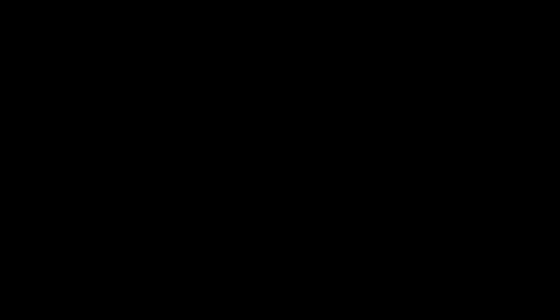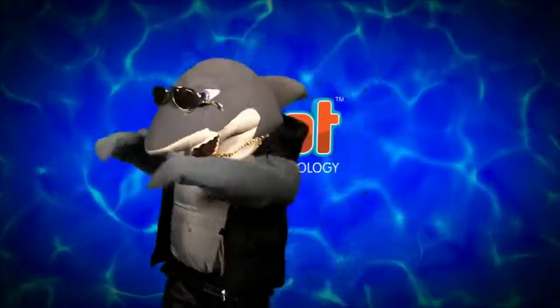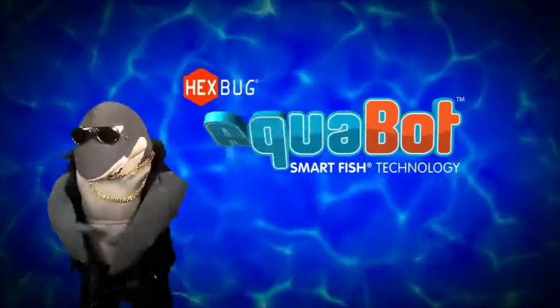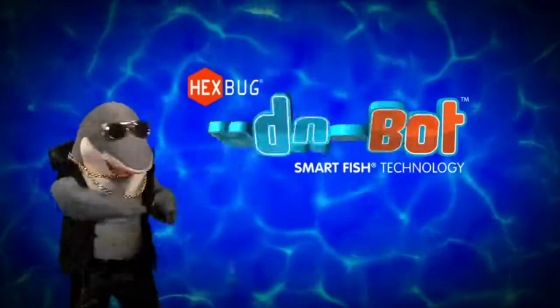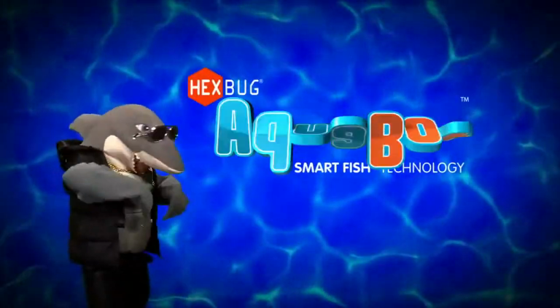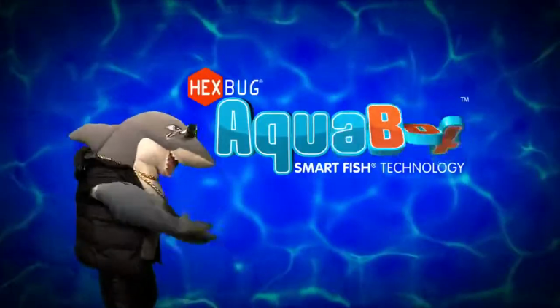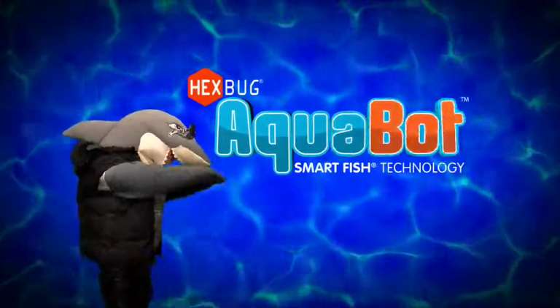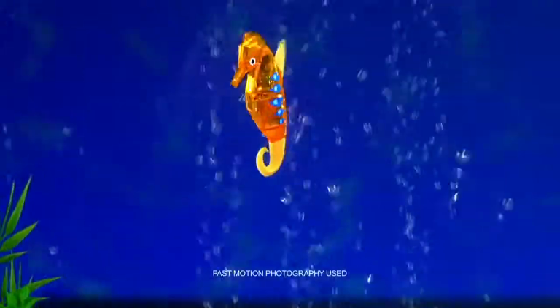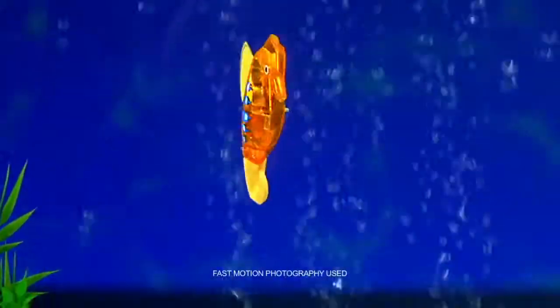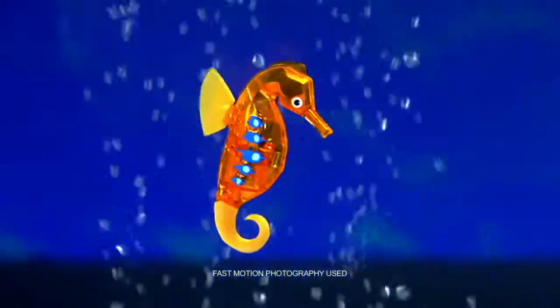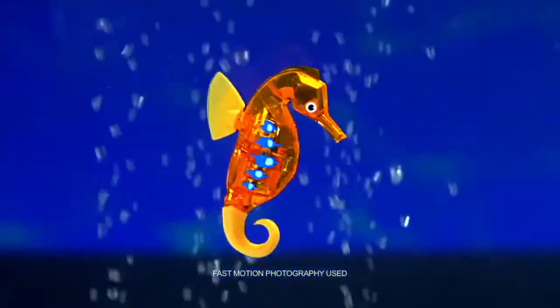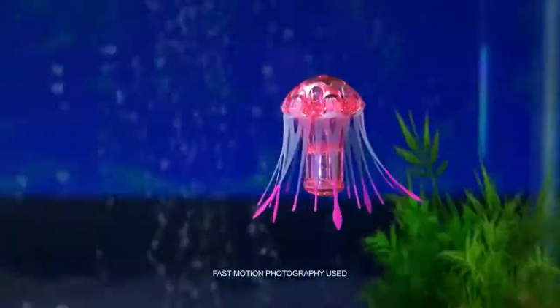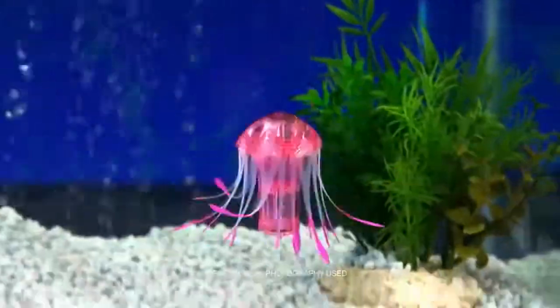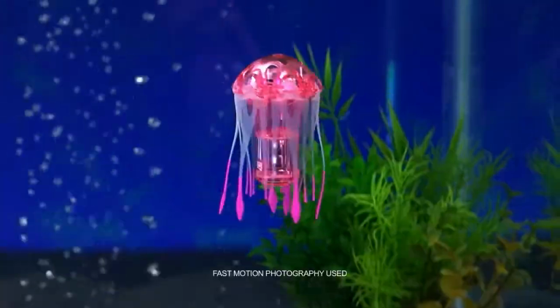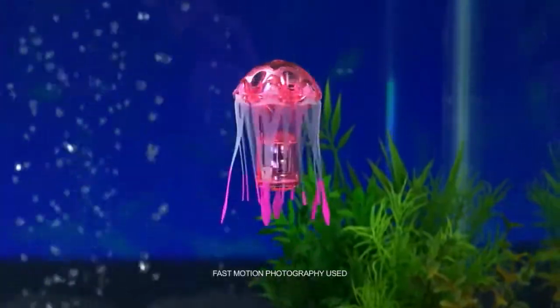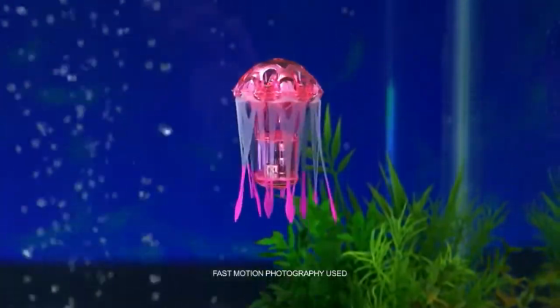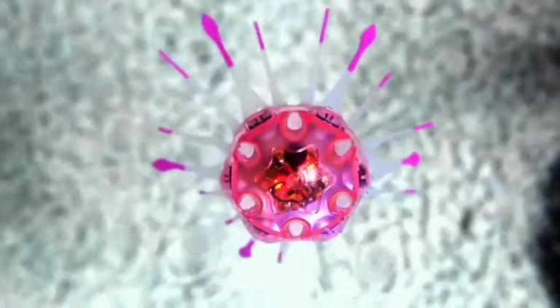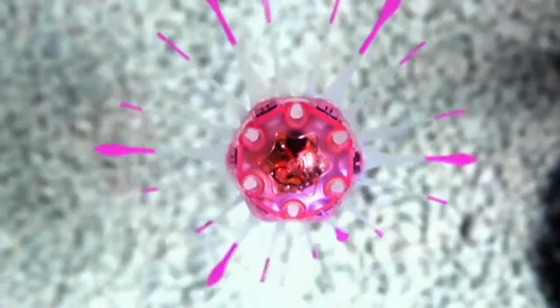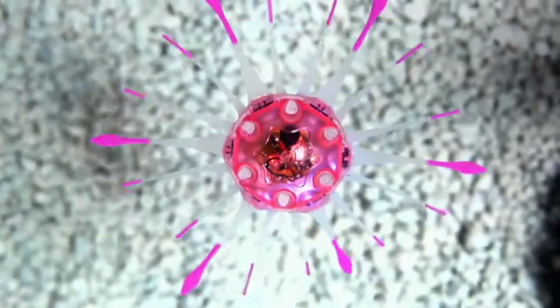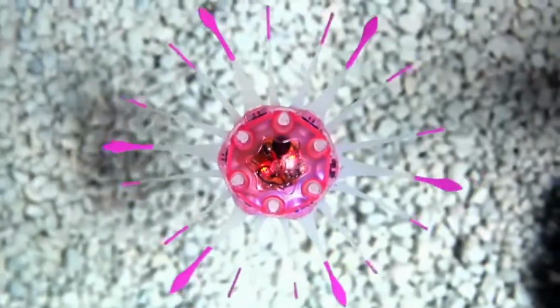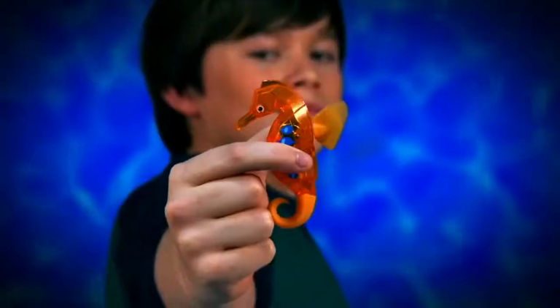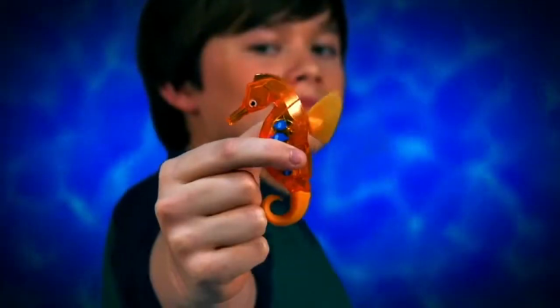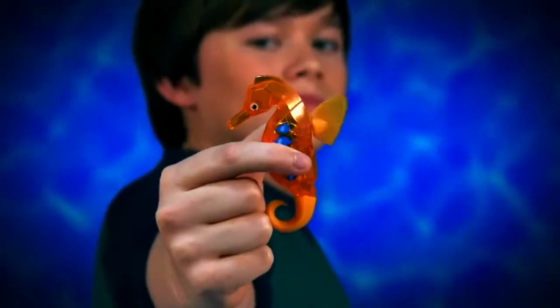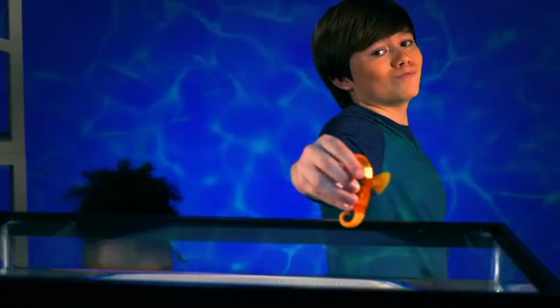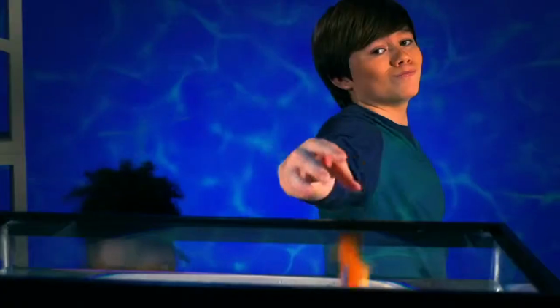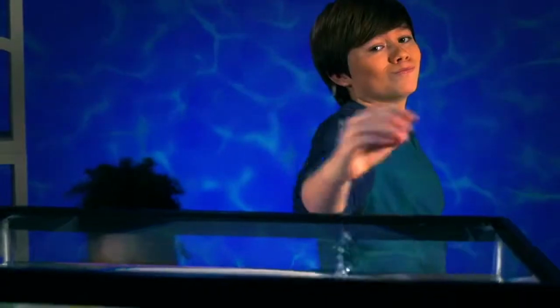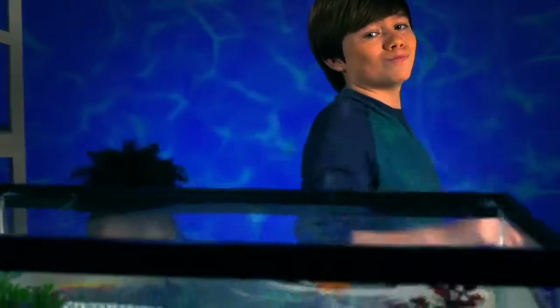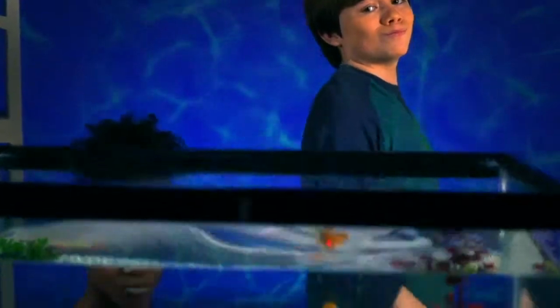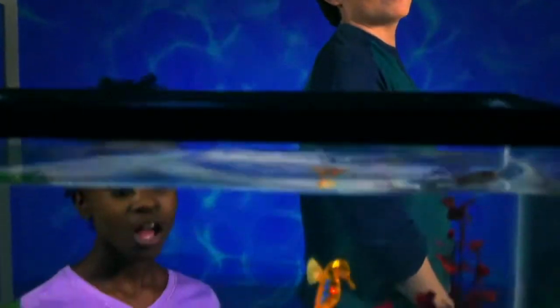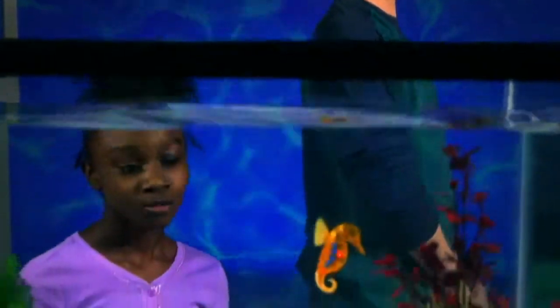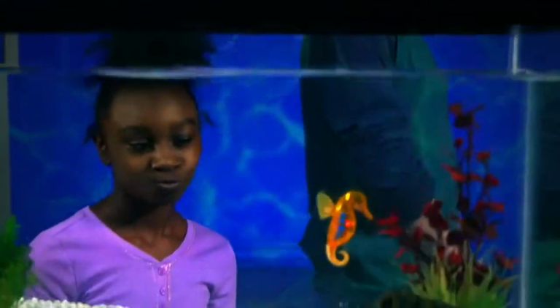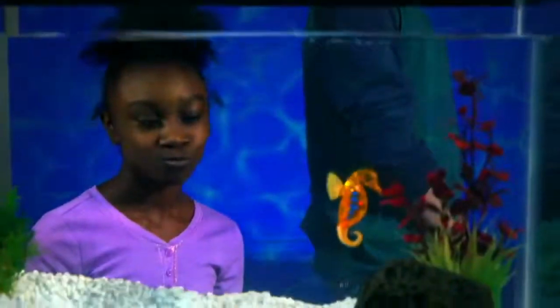New Hexbug Aquabots. Seahorse swims, jellyfish spins. One's got tentacles, the other's got fins. Drop in the tank, then come alive.